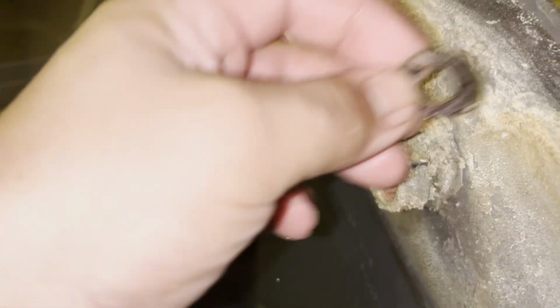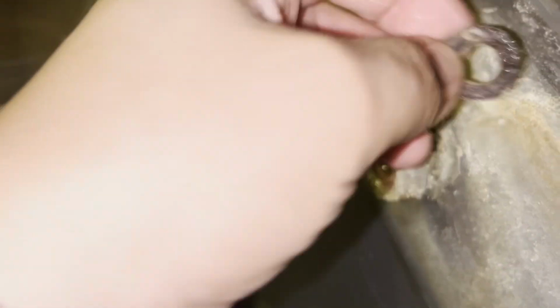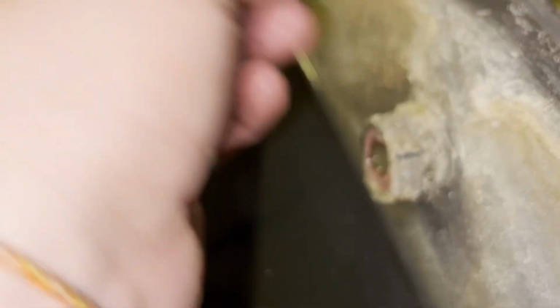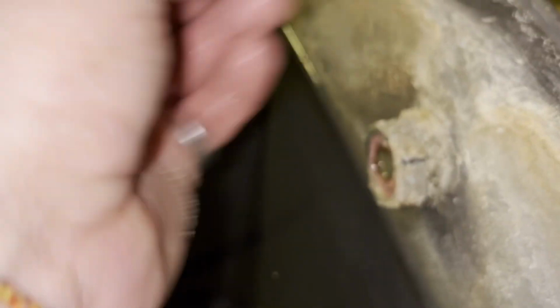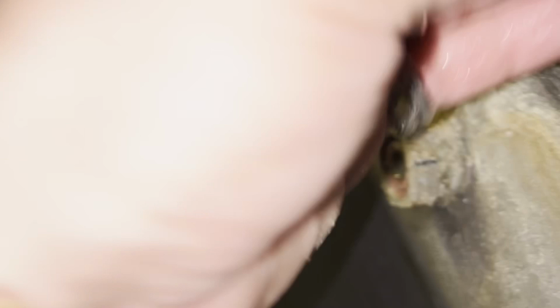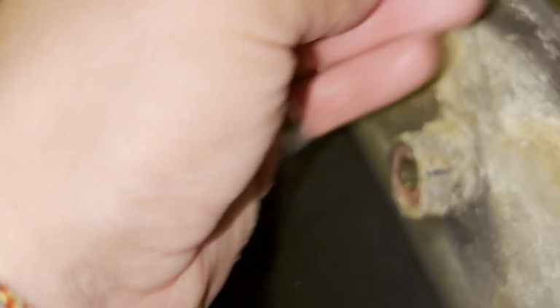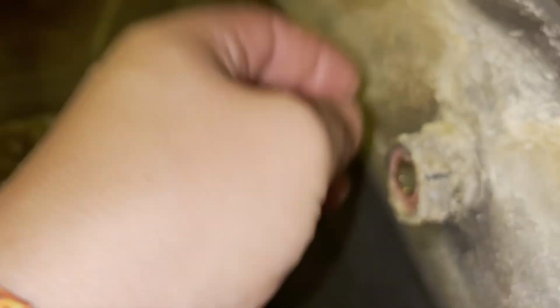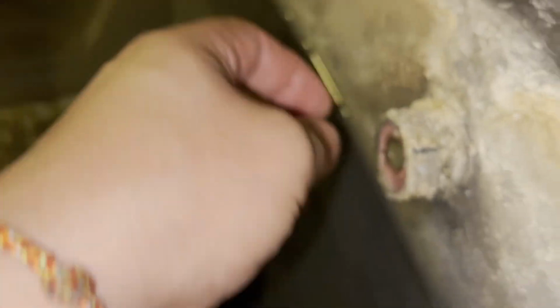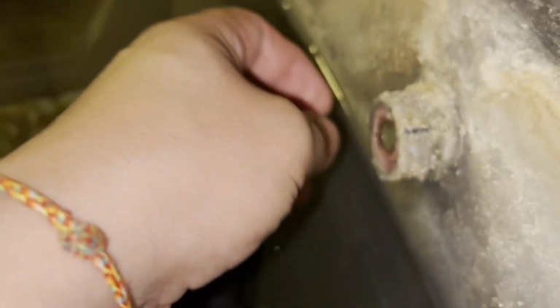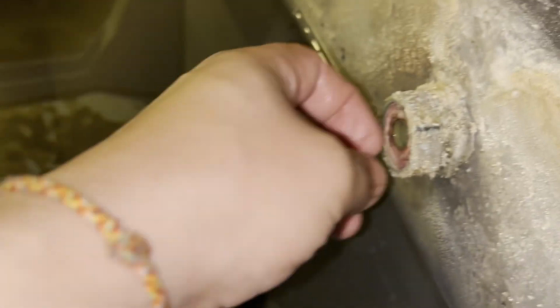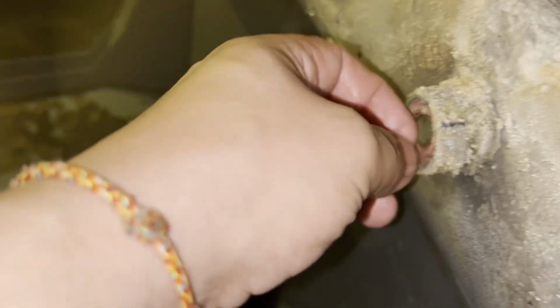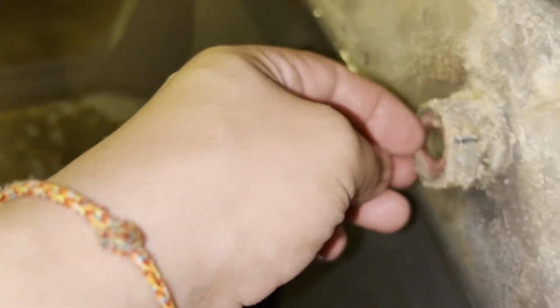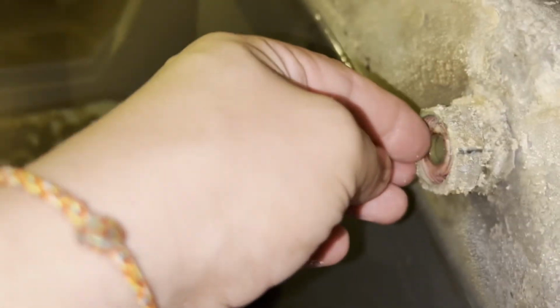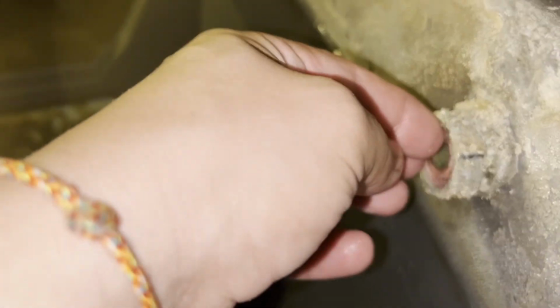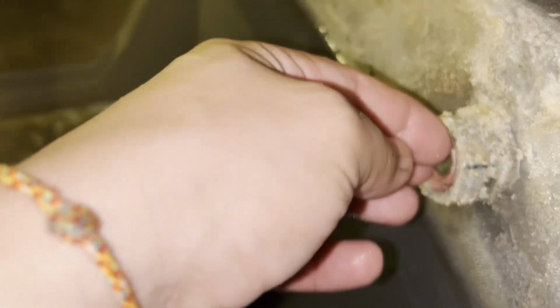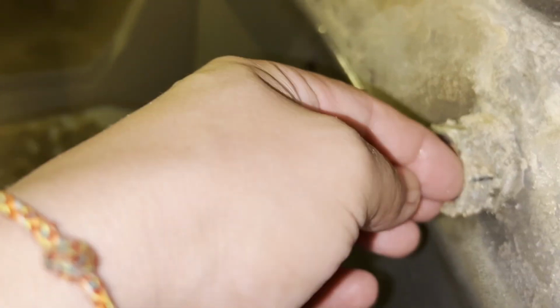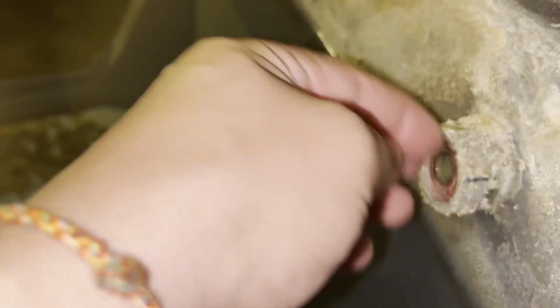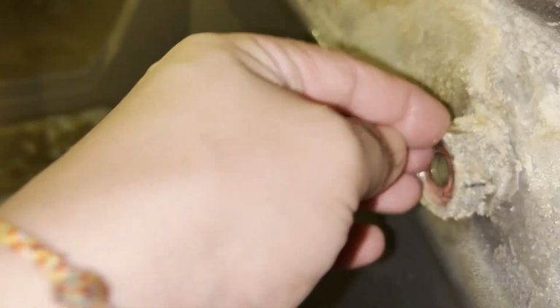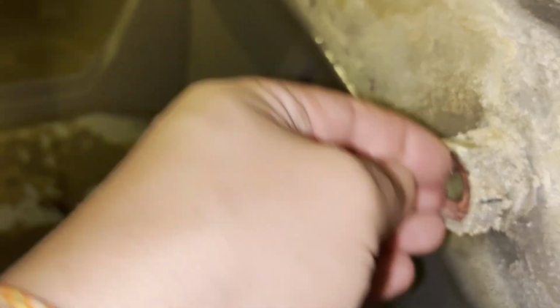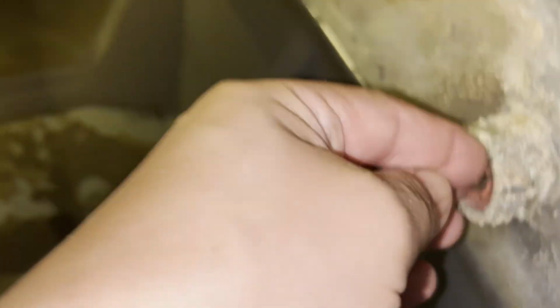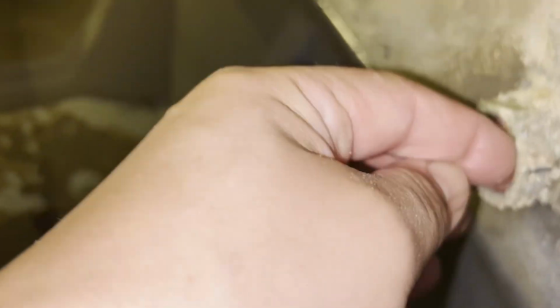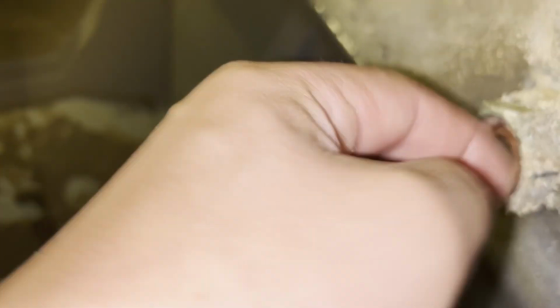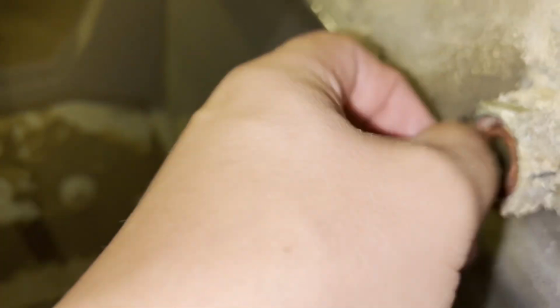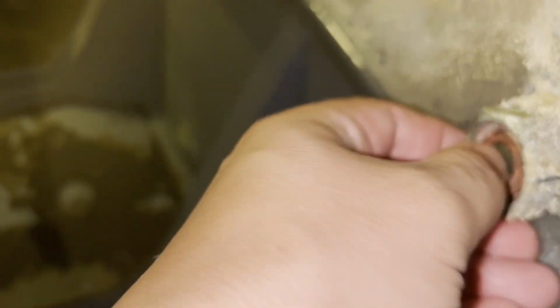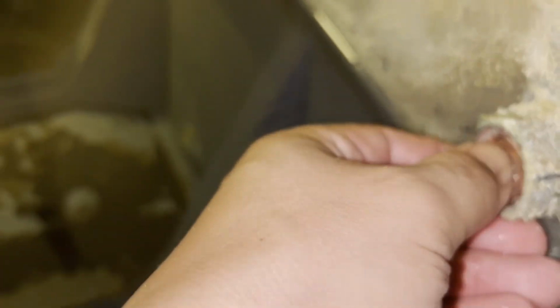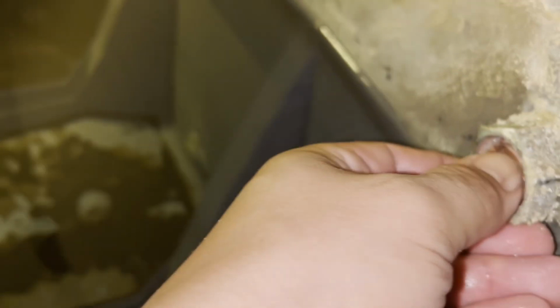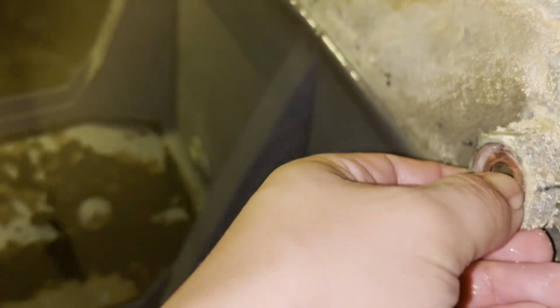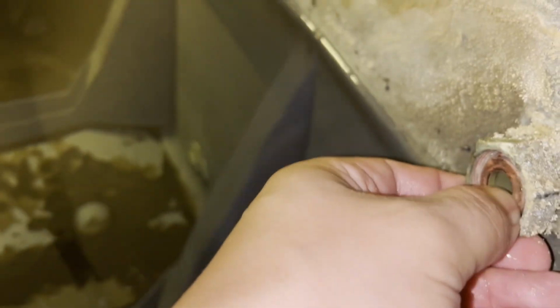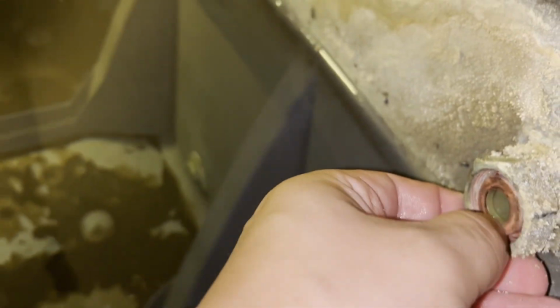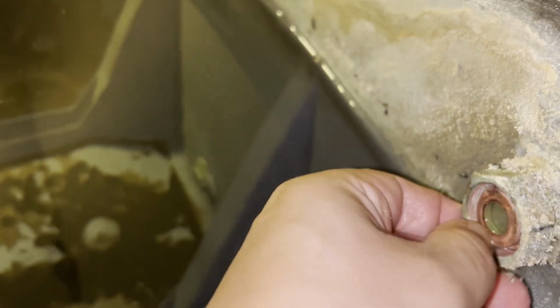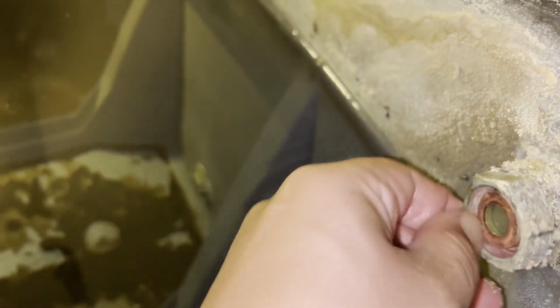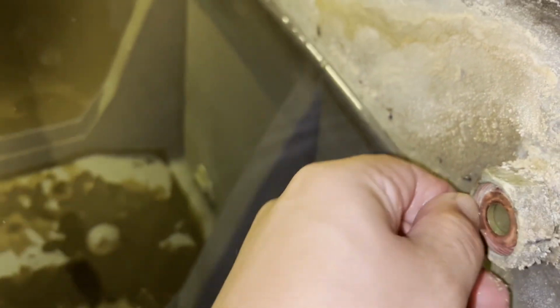Throw that away. Just clean it up. There we go.